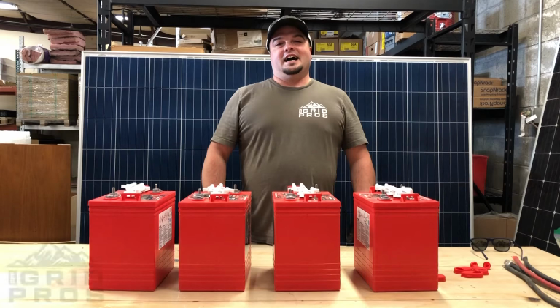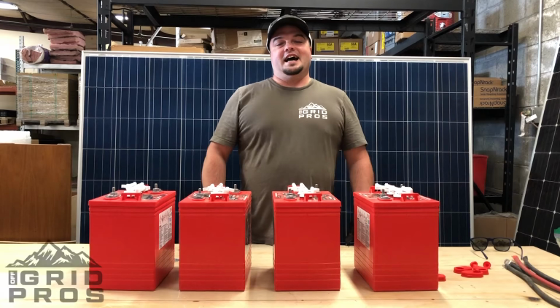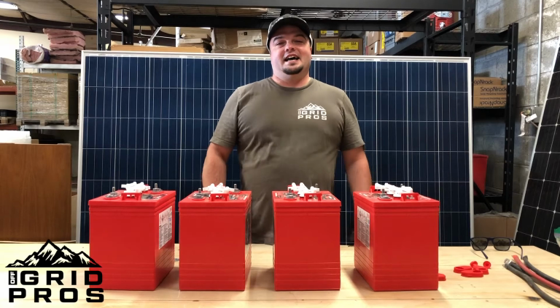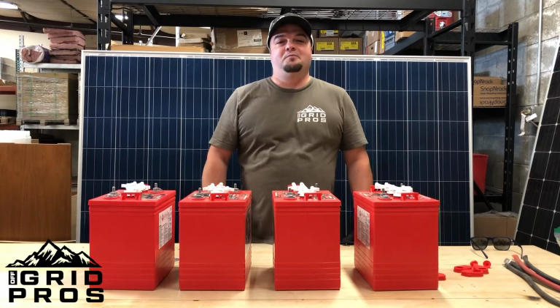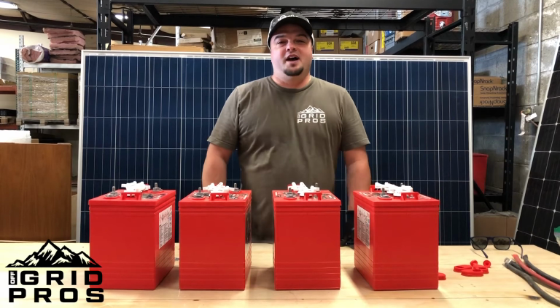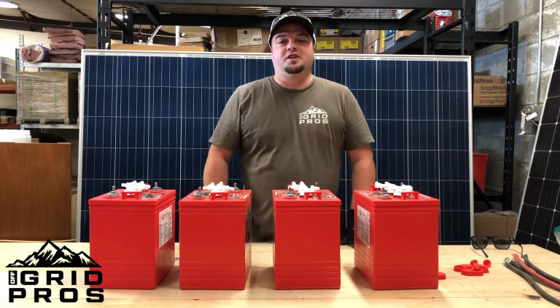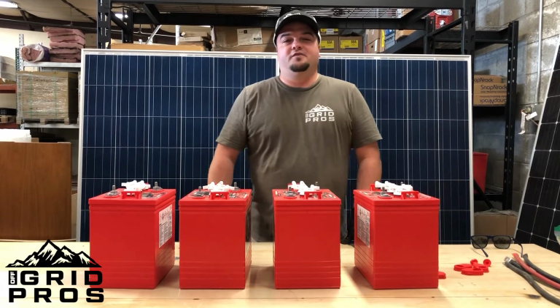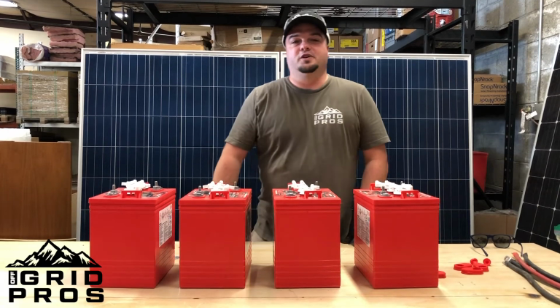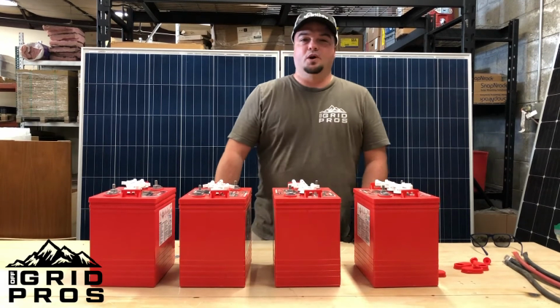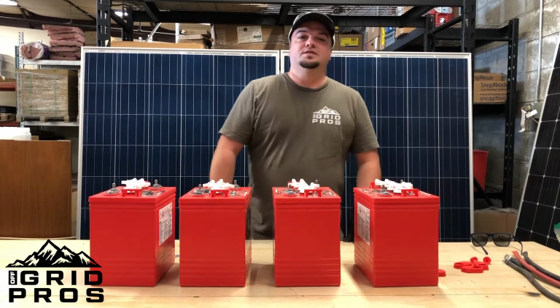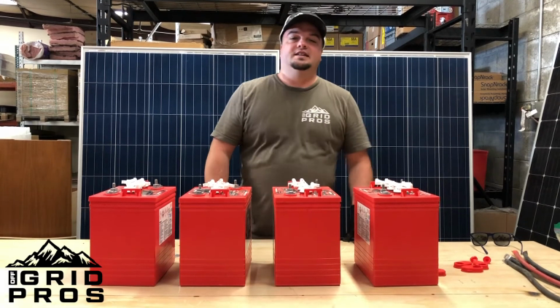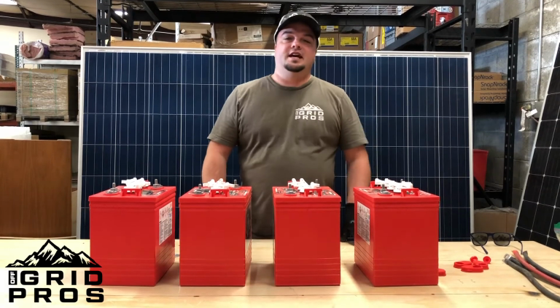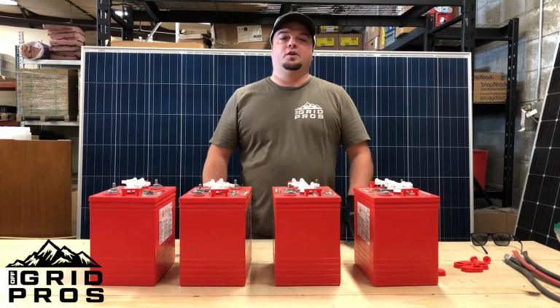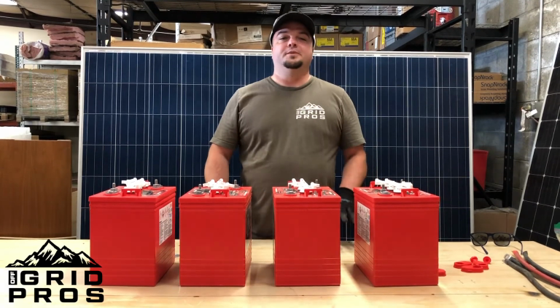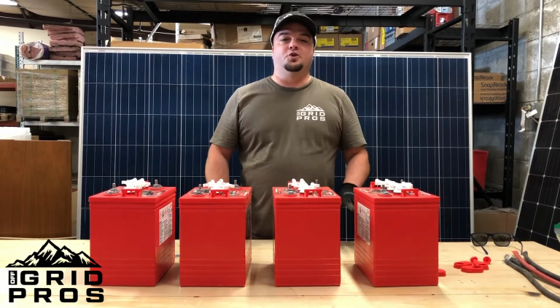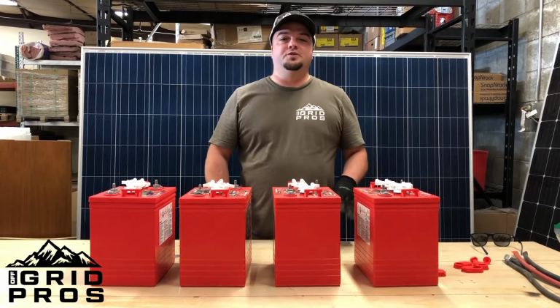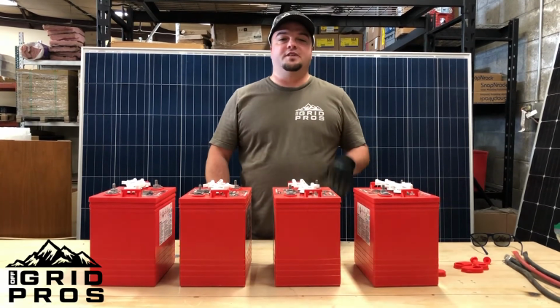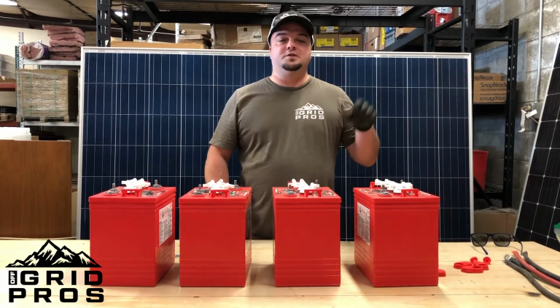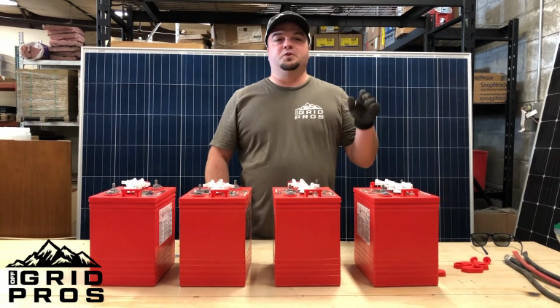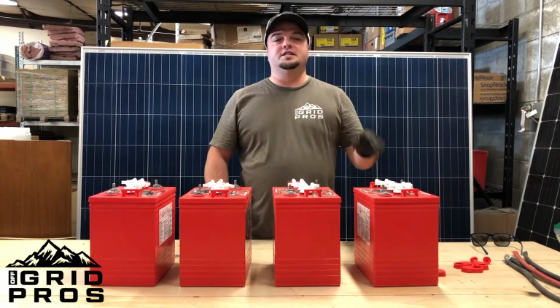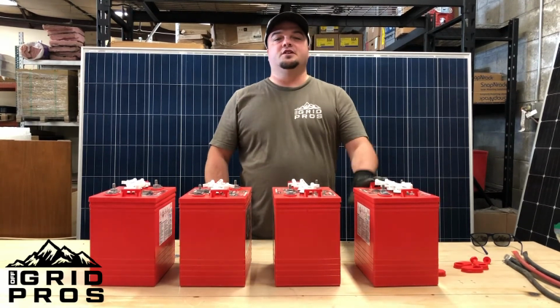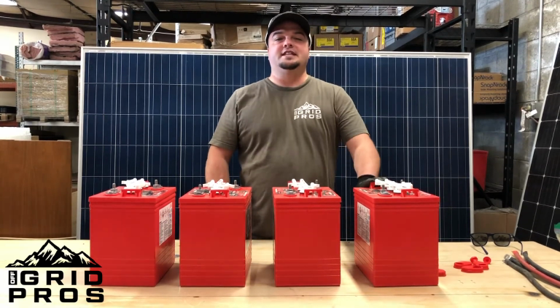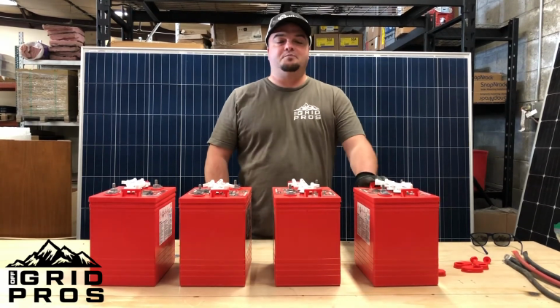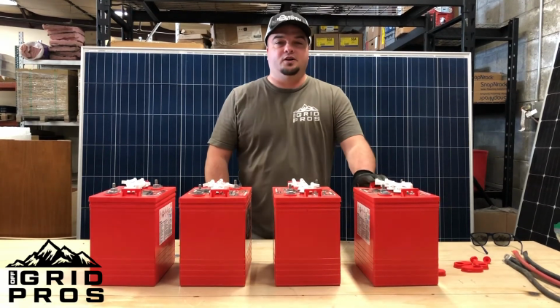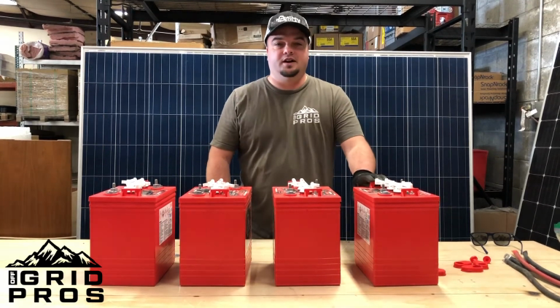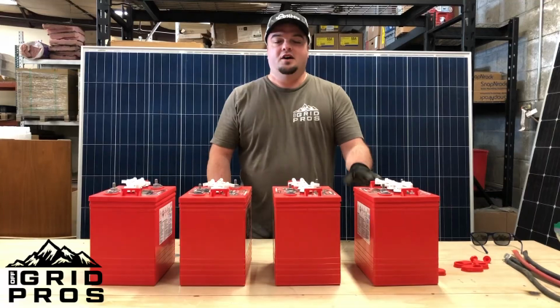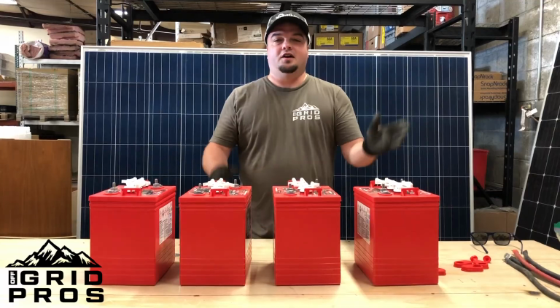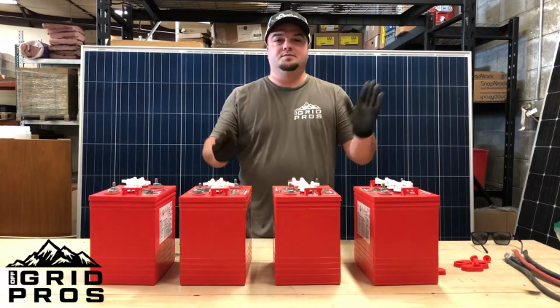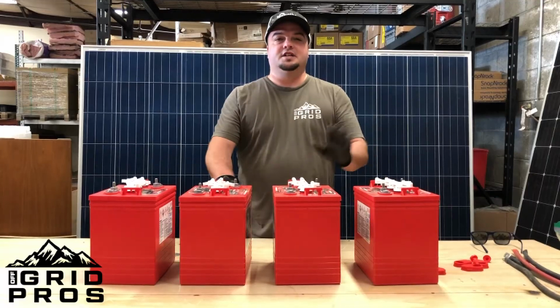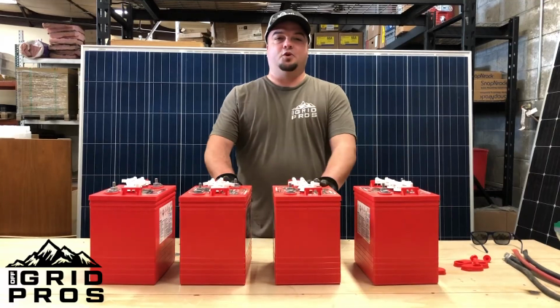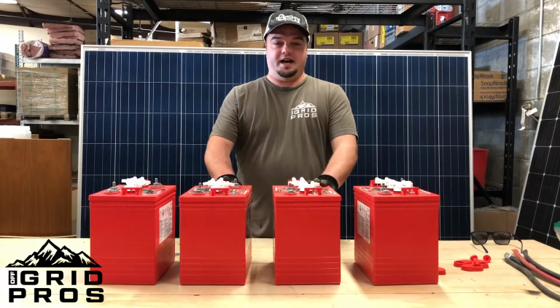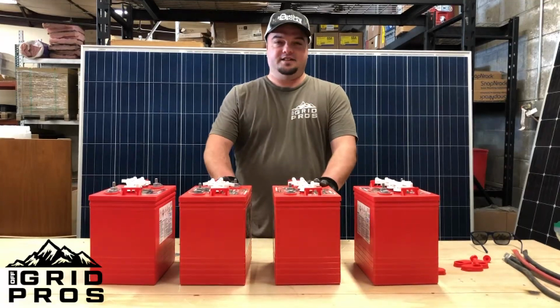Hi, I'm Ryan with Off Grid Pros and today we're going to be showing you the difference between series and parallel on some six-volt batteries.